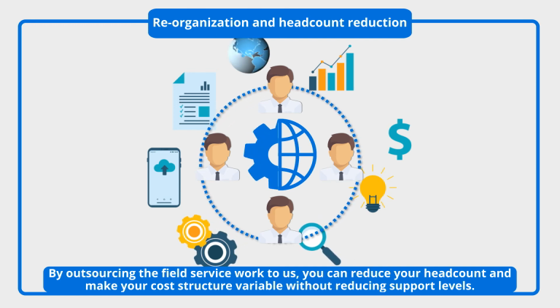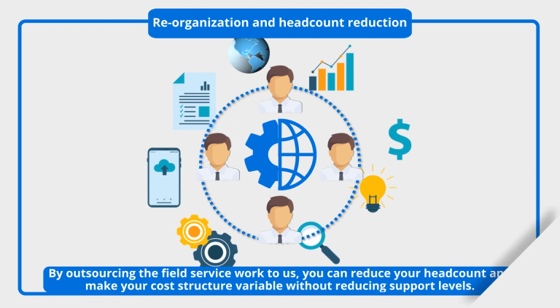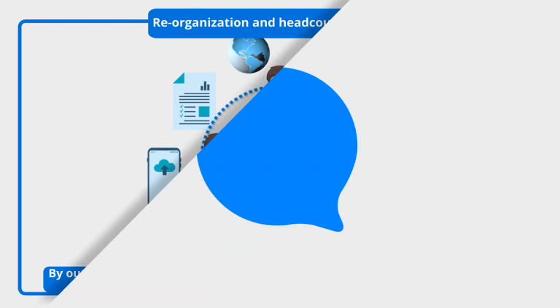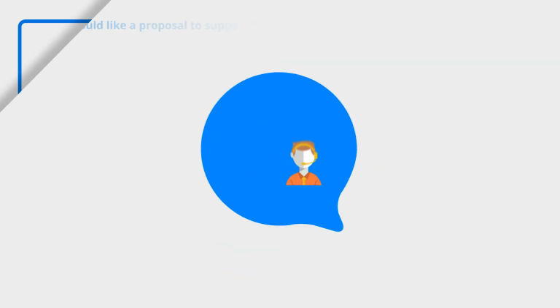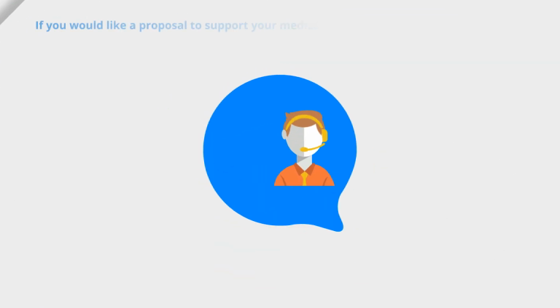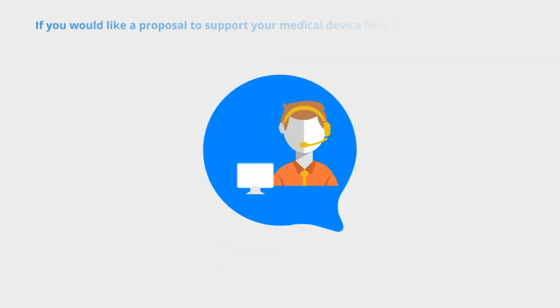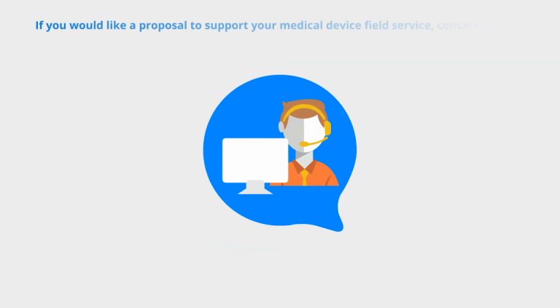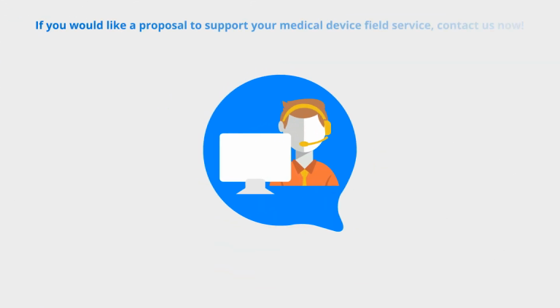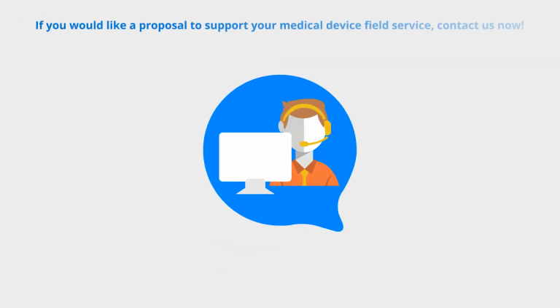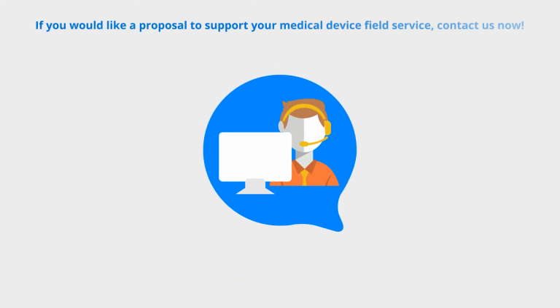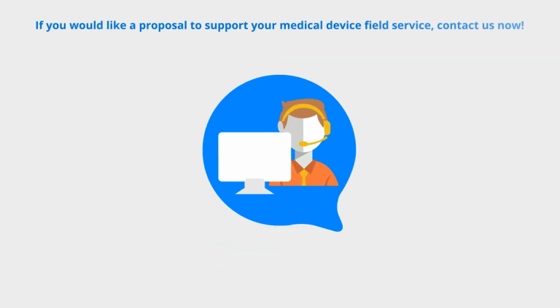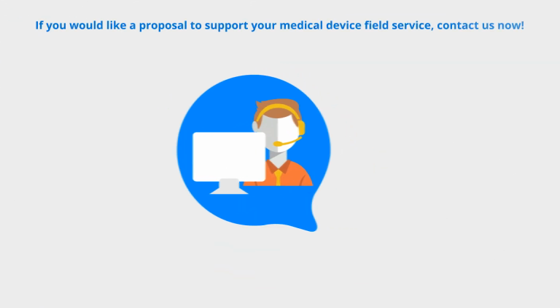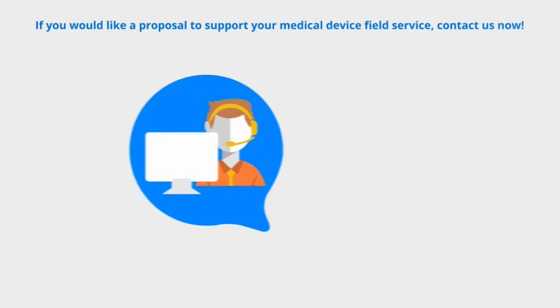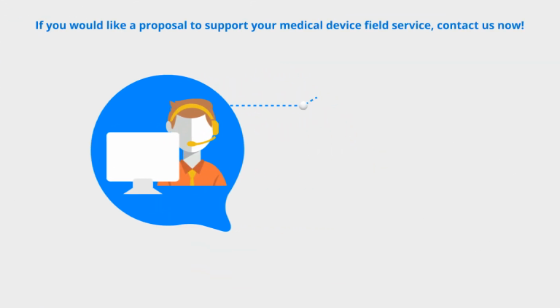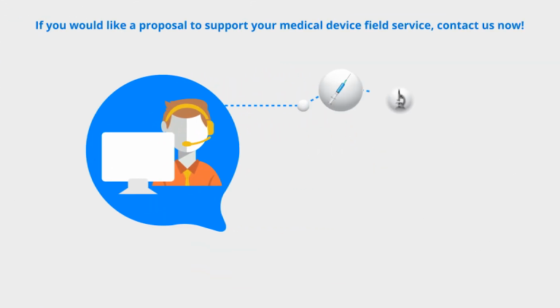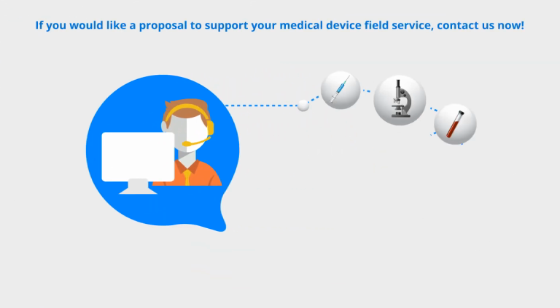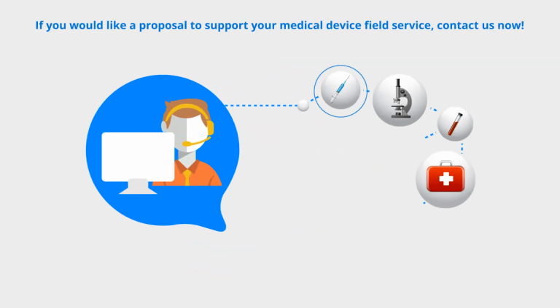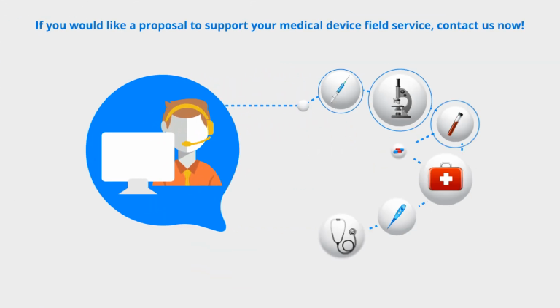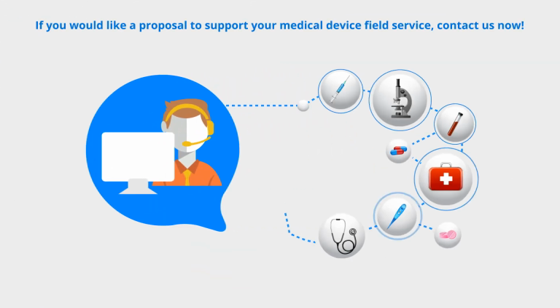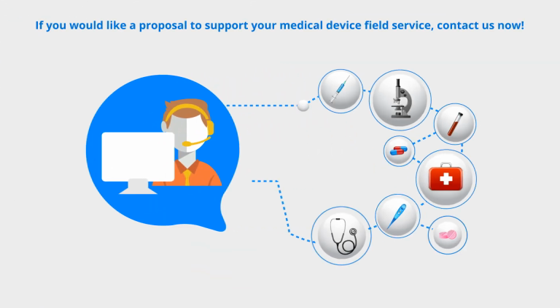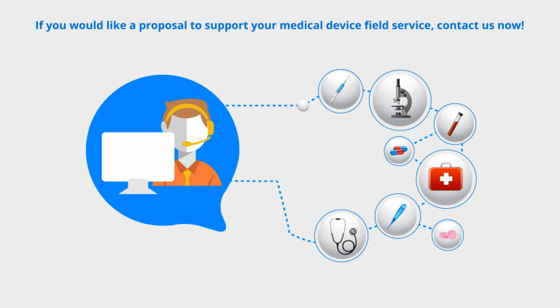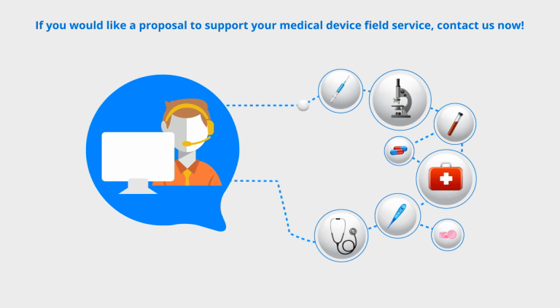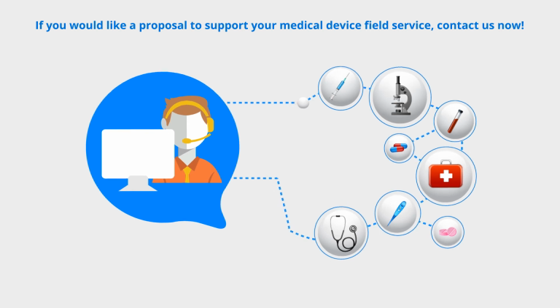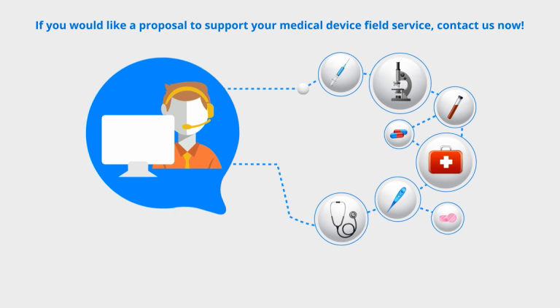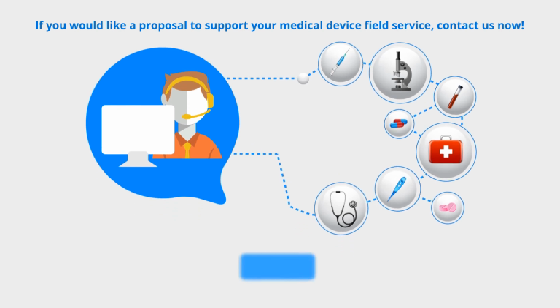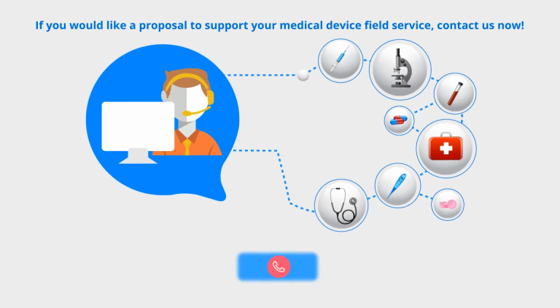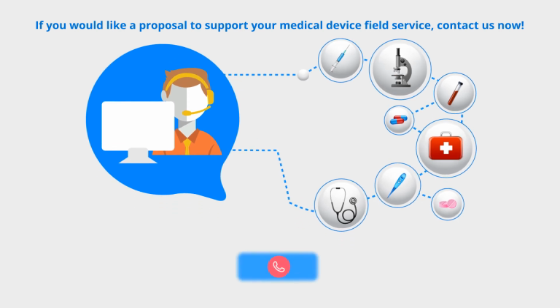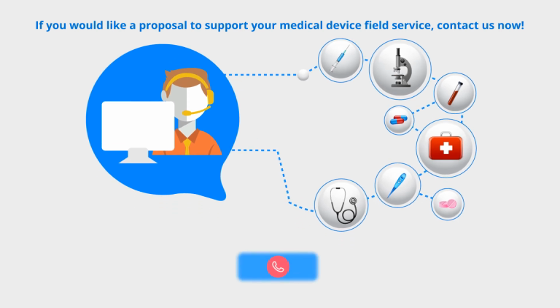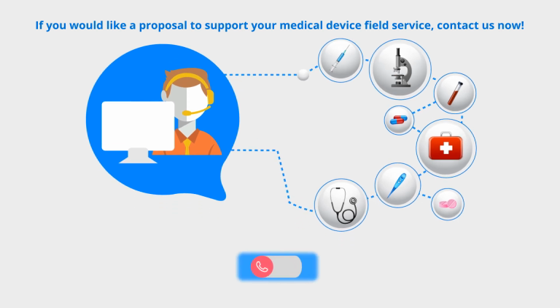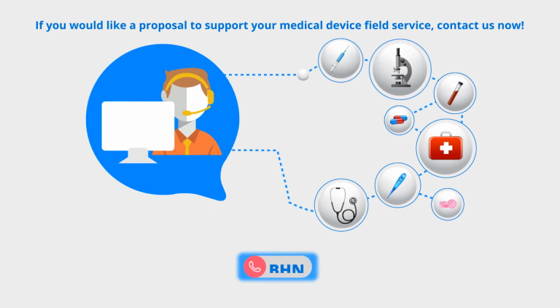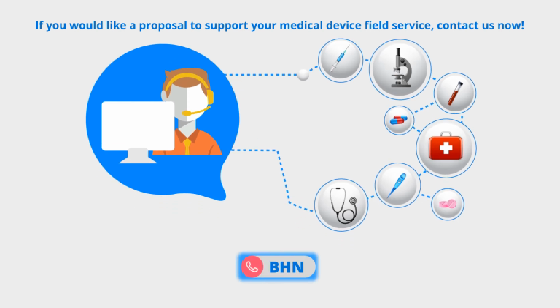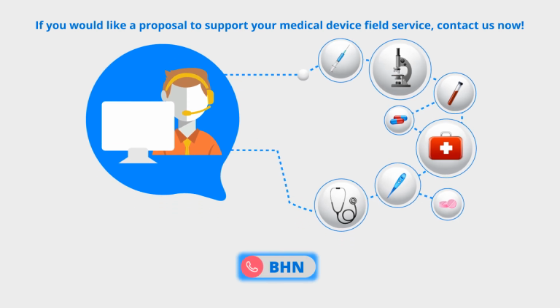If you'd like a proposal to support your medical device field service, contact us now.